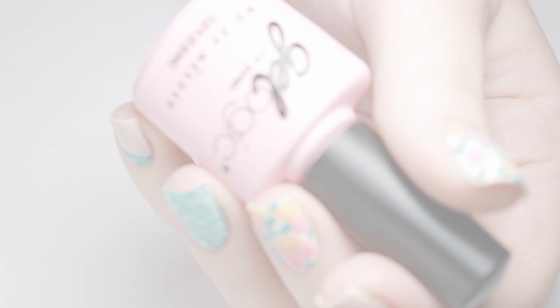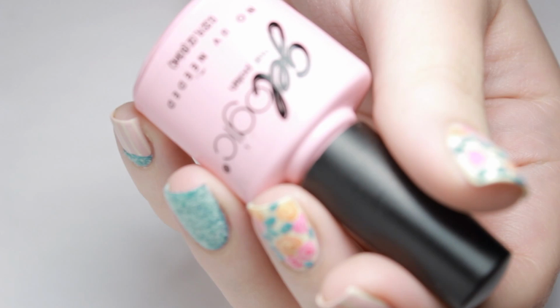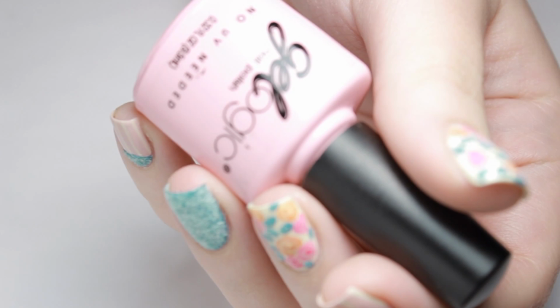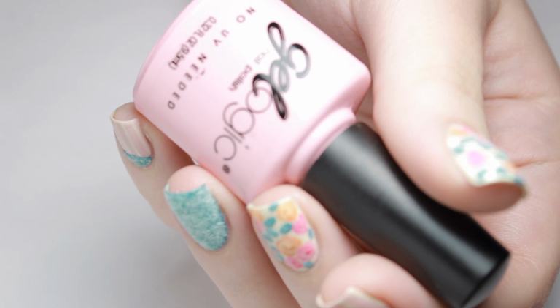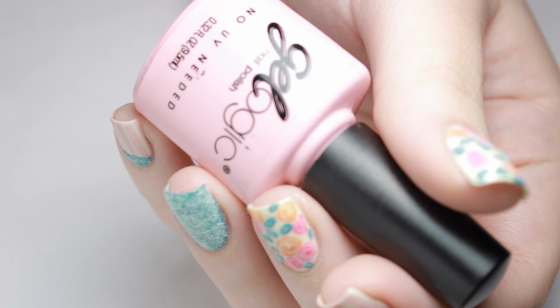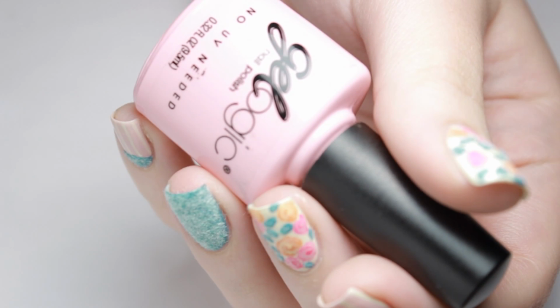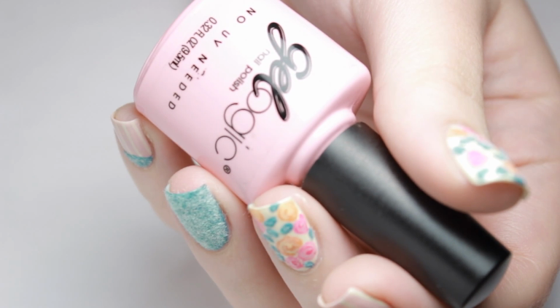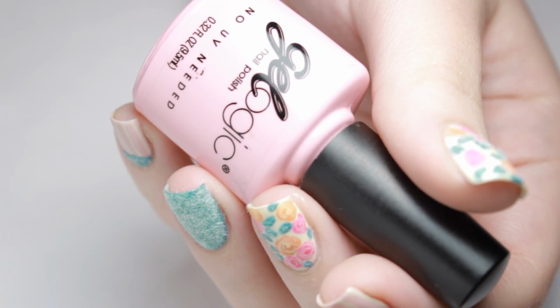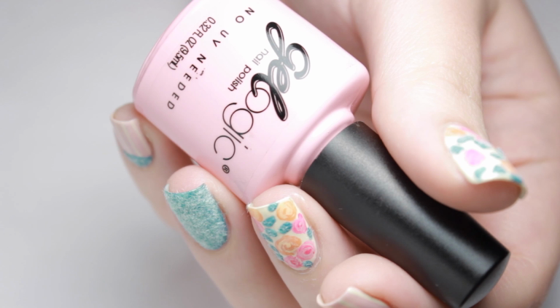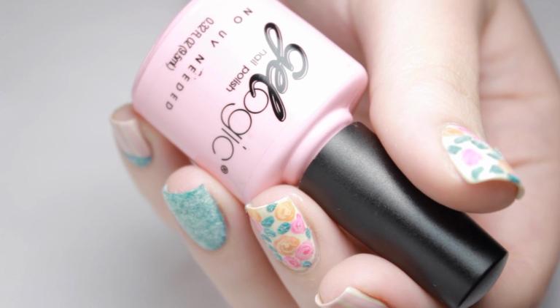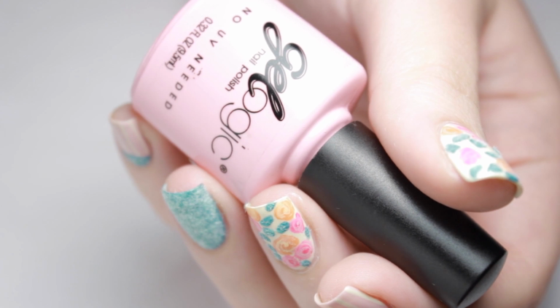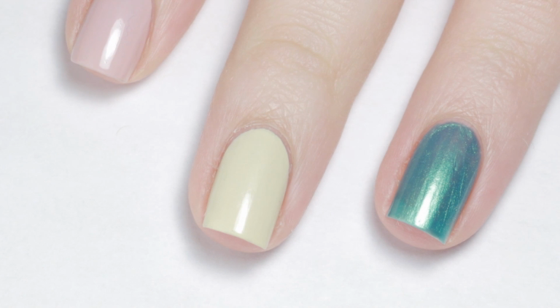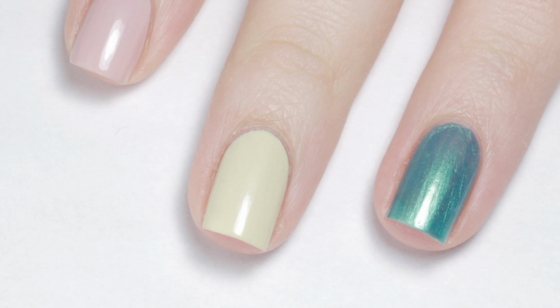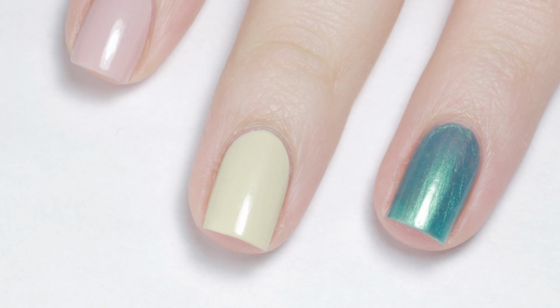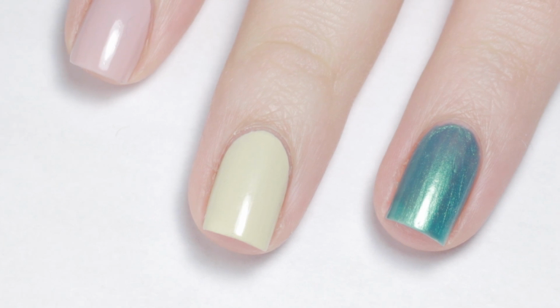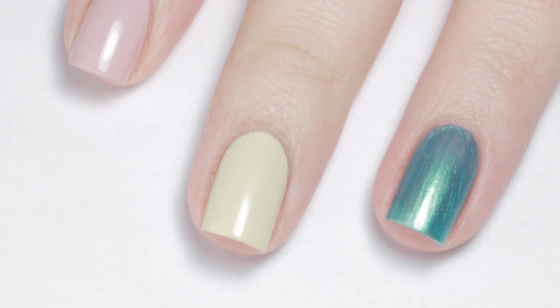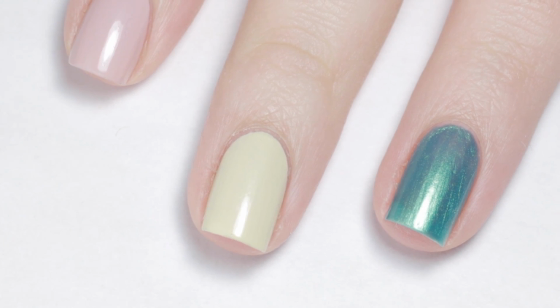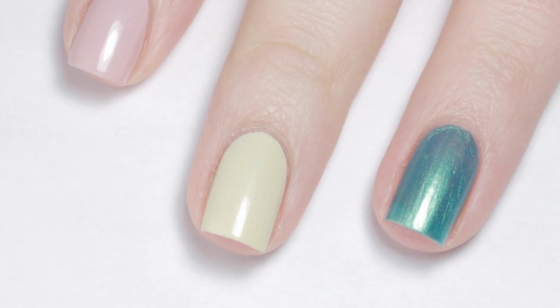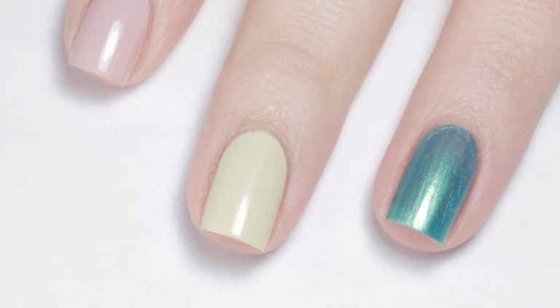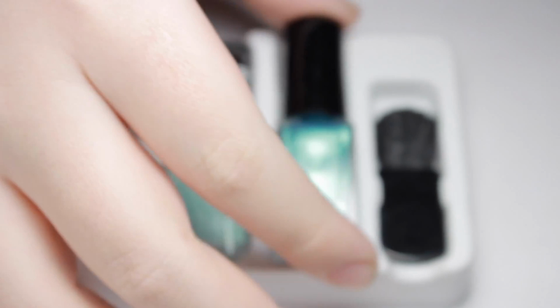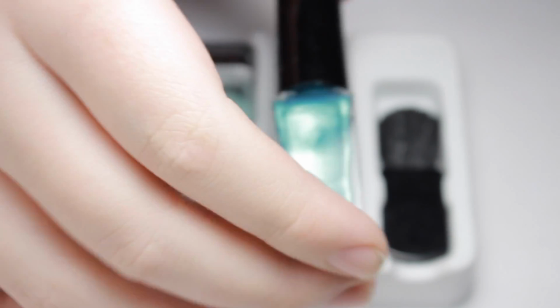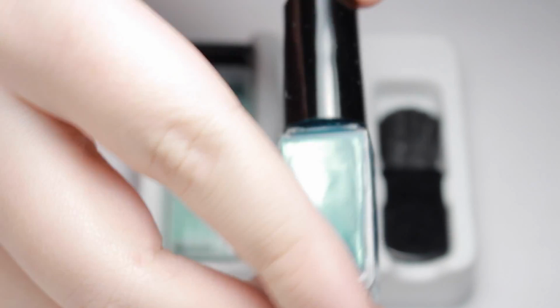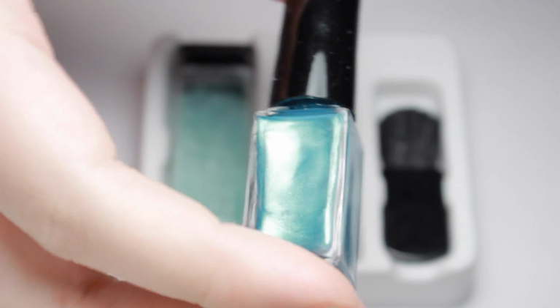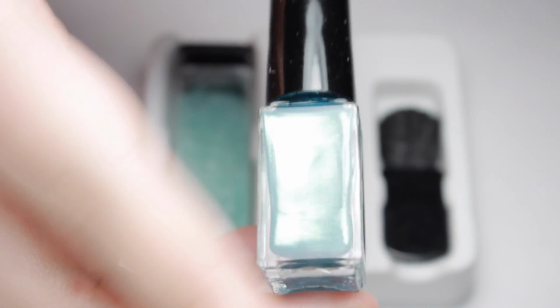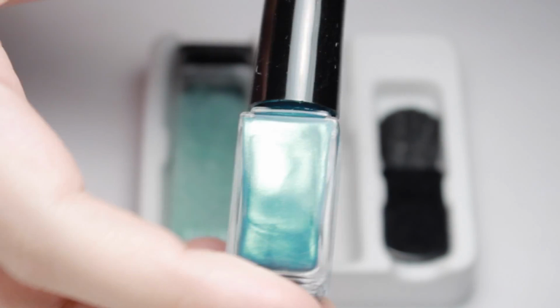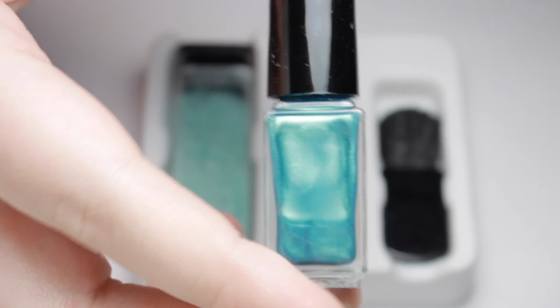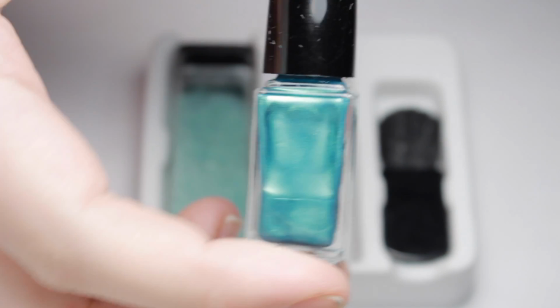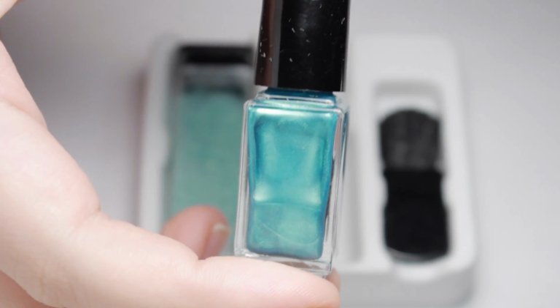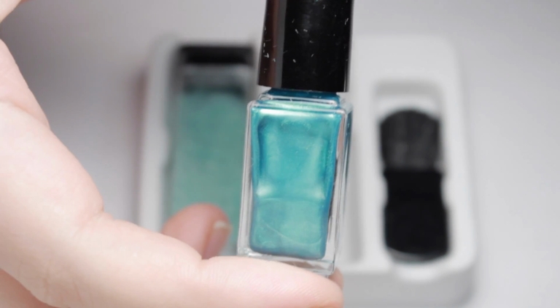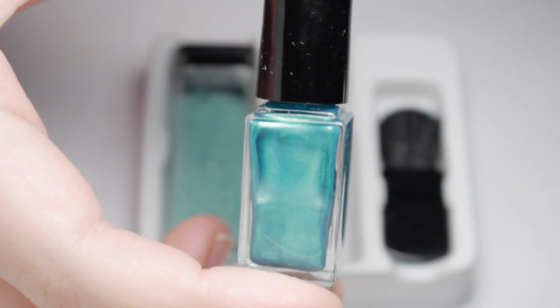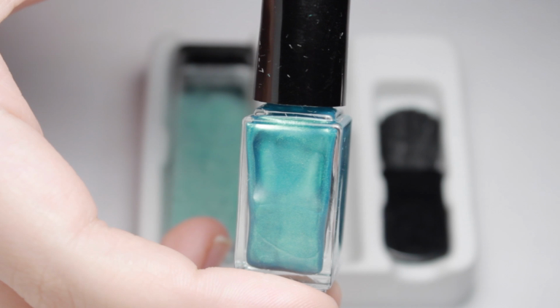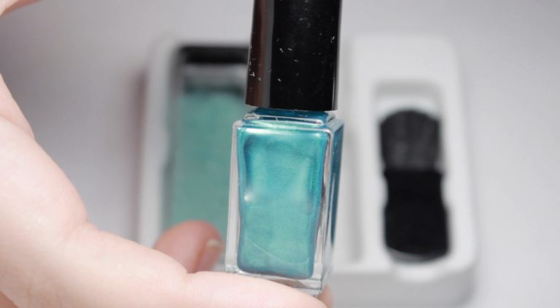Start by applying Geologic polish in light pink on two nails, a cream color on one, and the teal polish provided in the kit on the last nail.